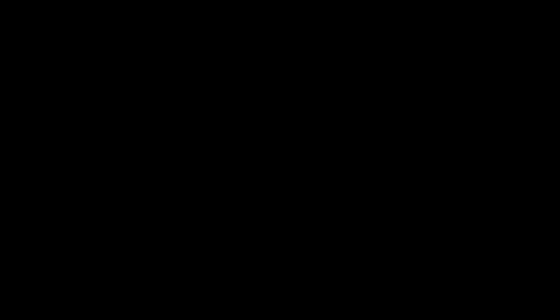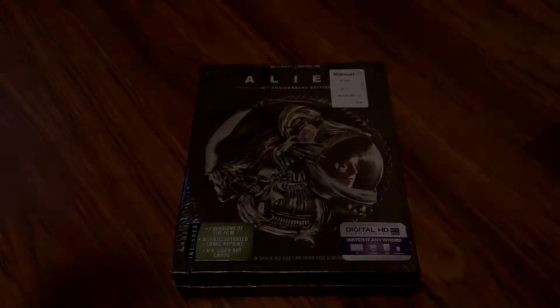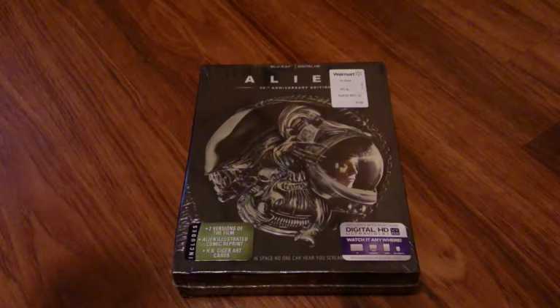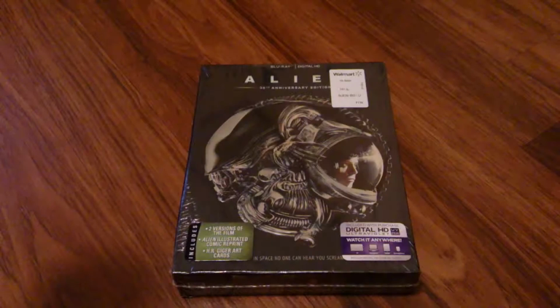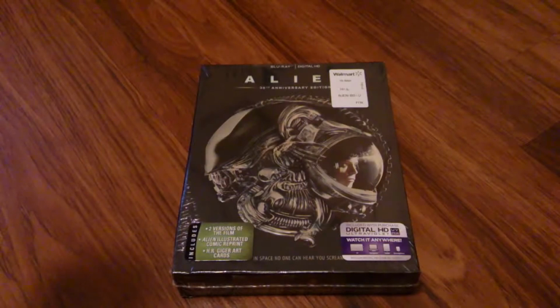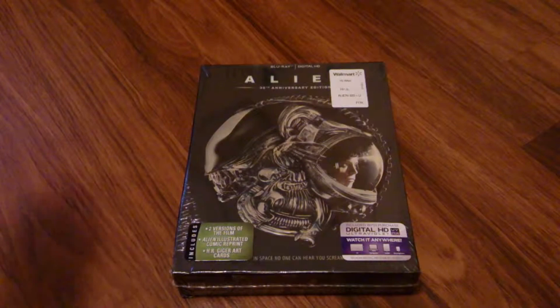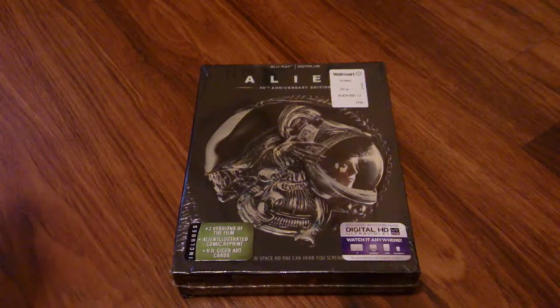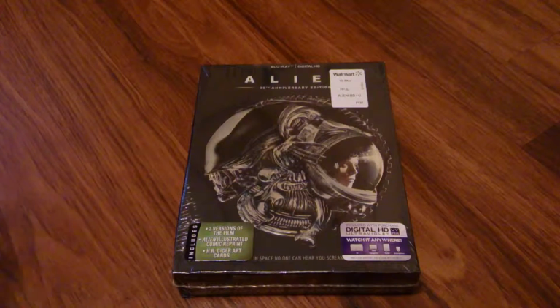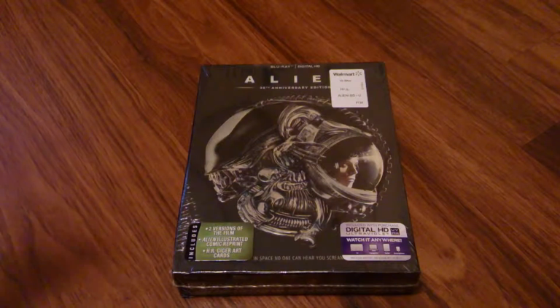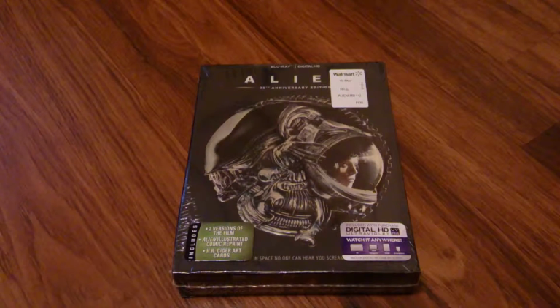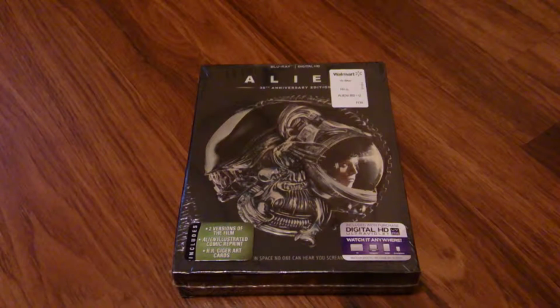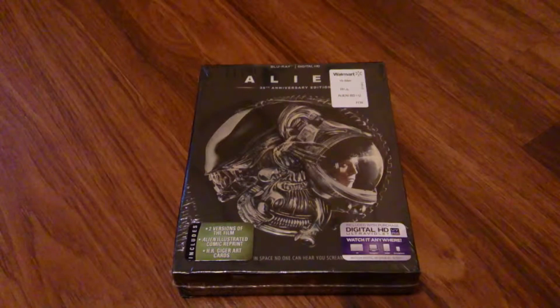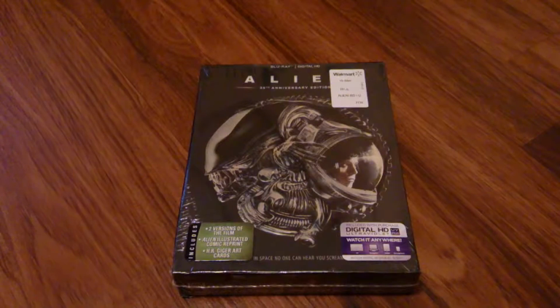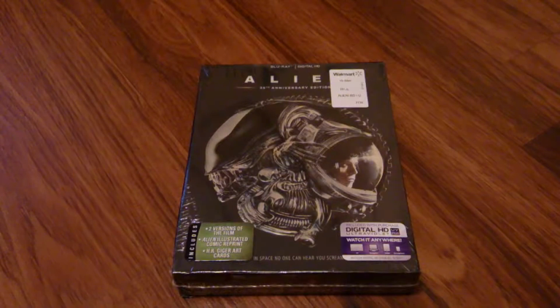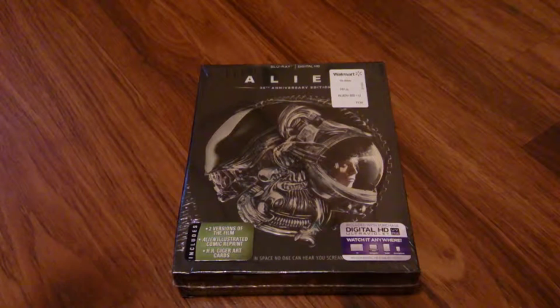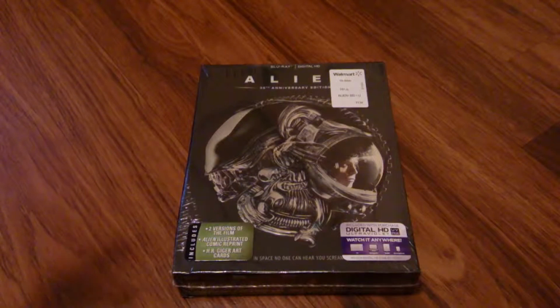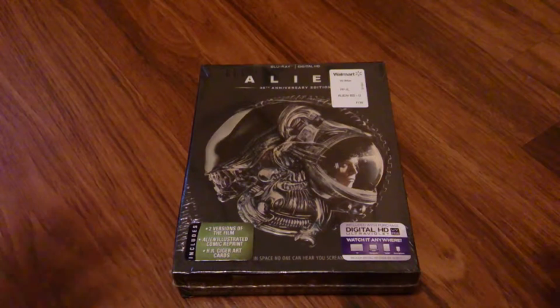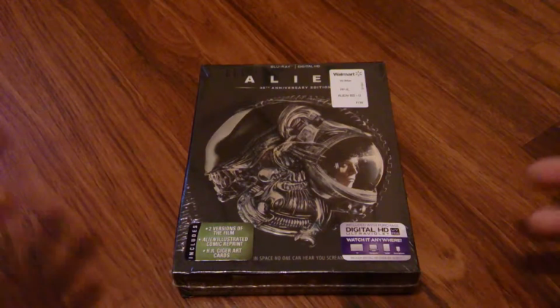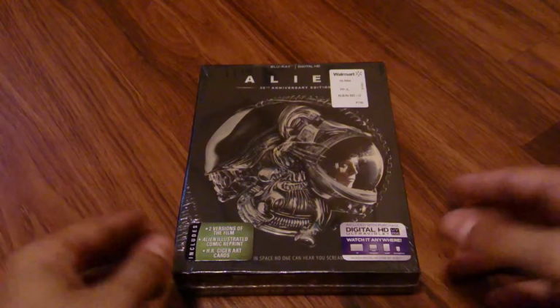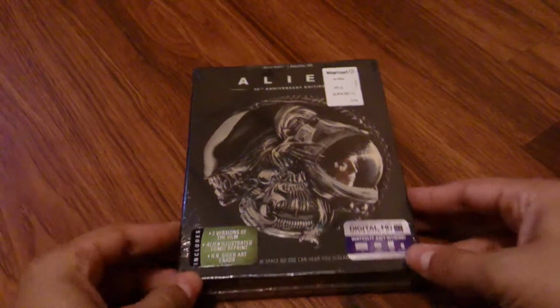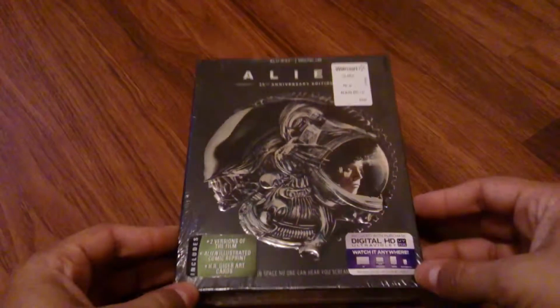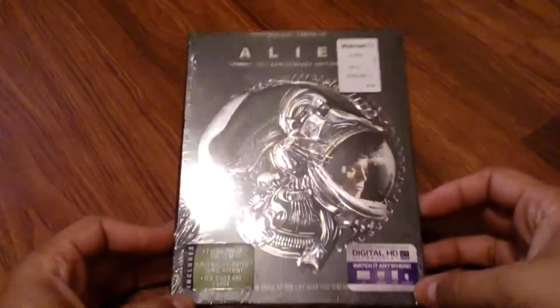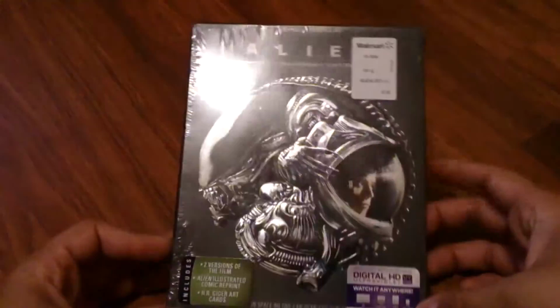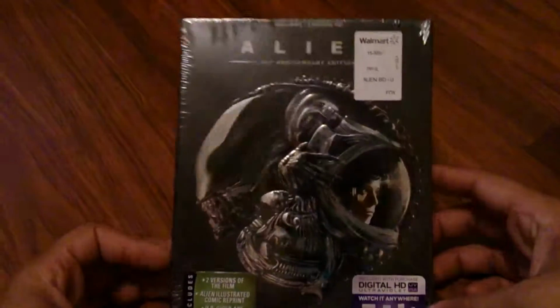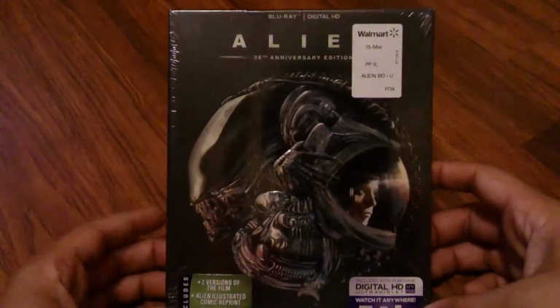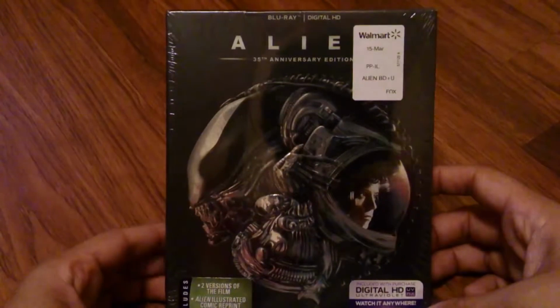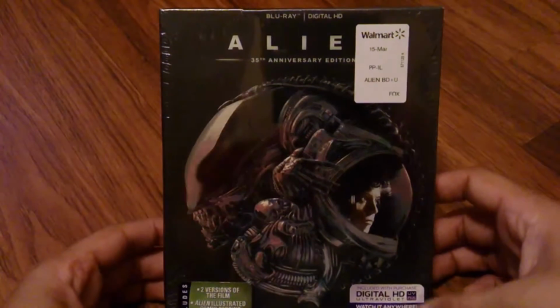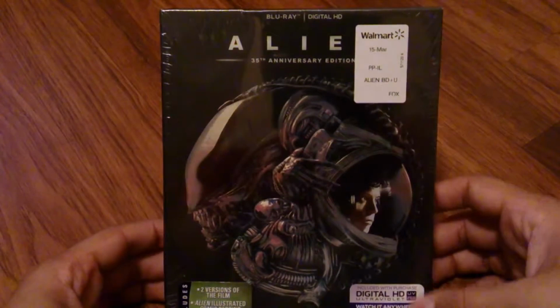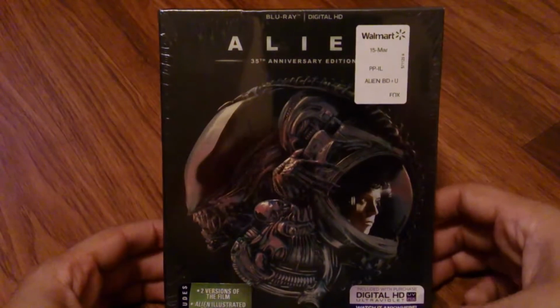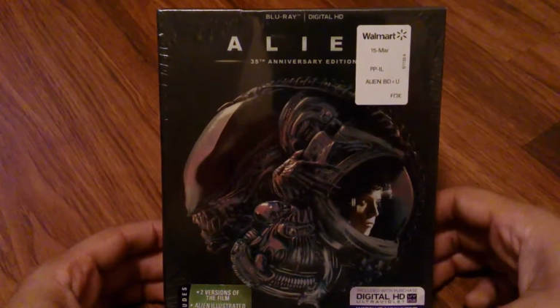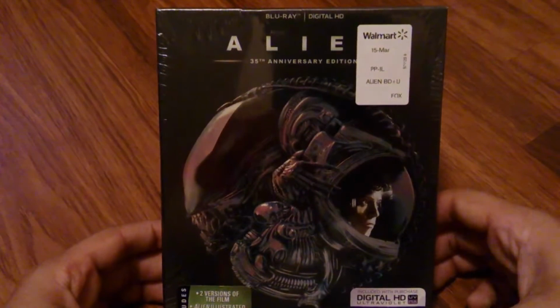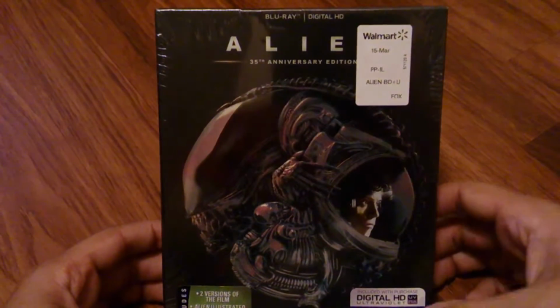Hey guys, Mondroma here, and today I have an unboxing of the Alien 35th Anniversary Blu-ray Digital HD release.